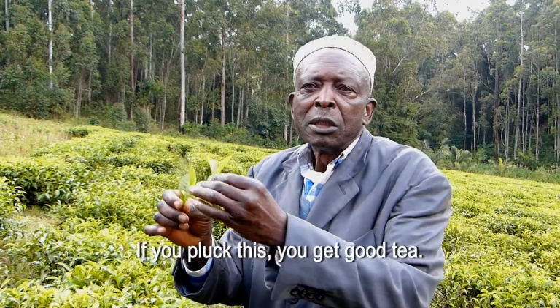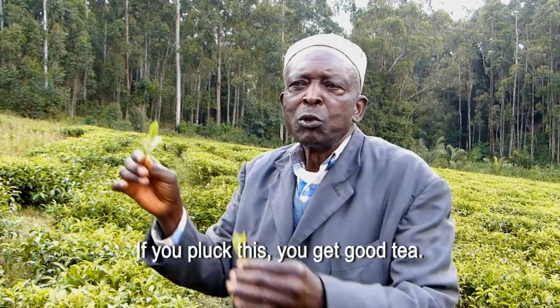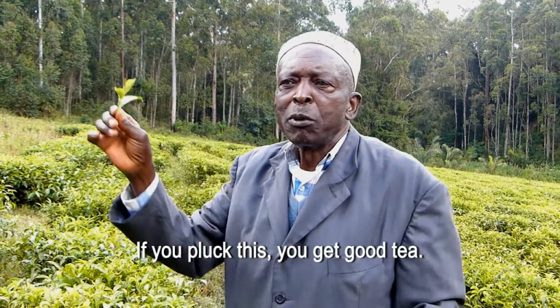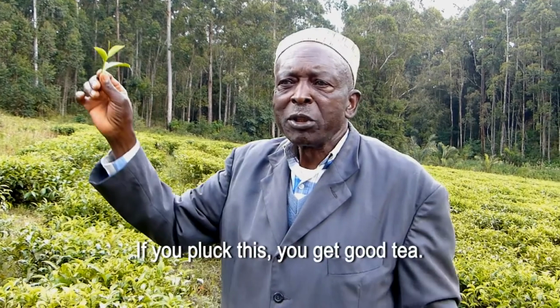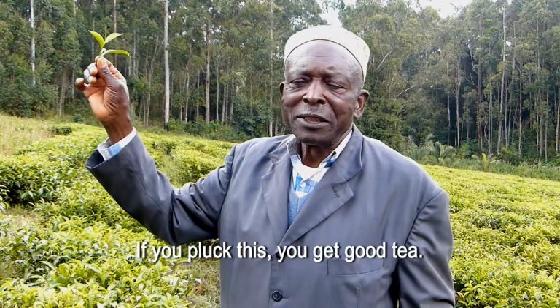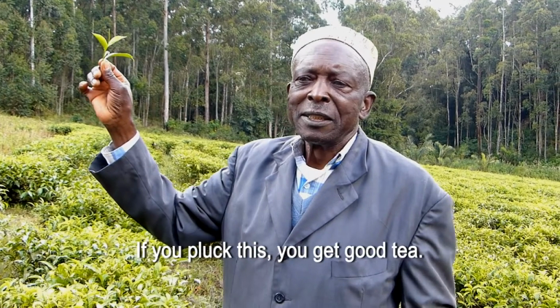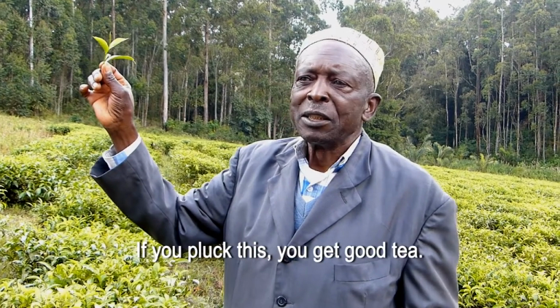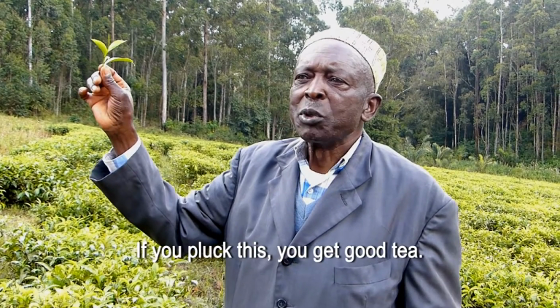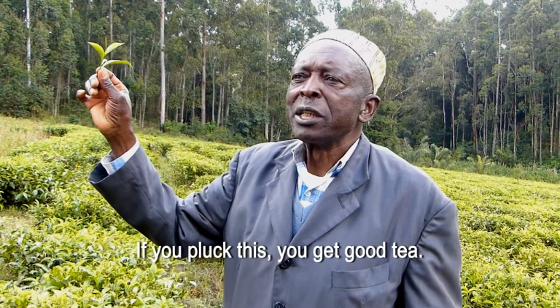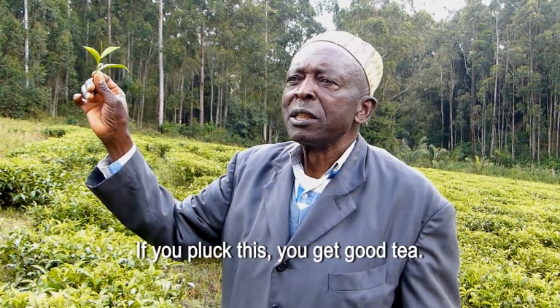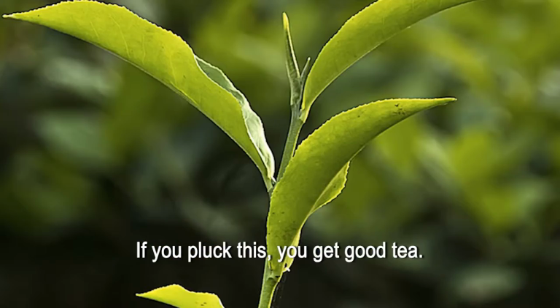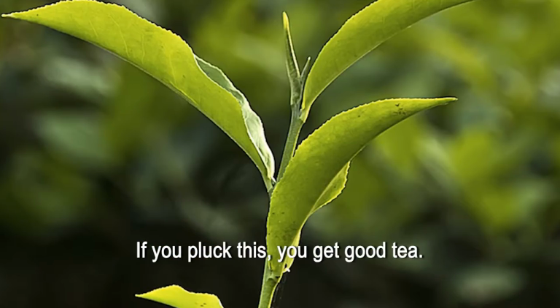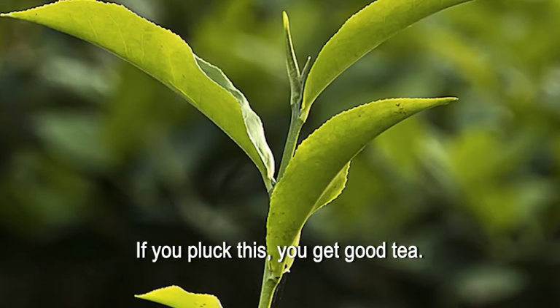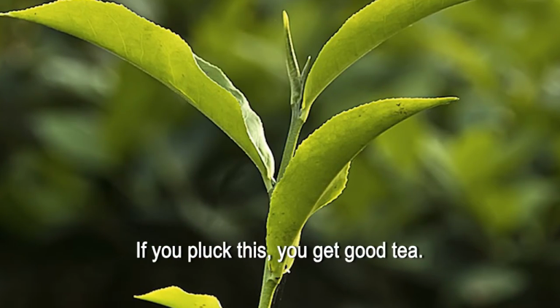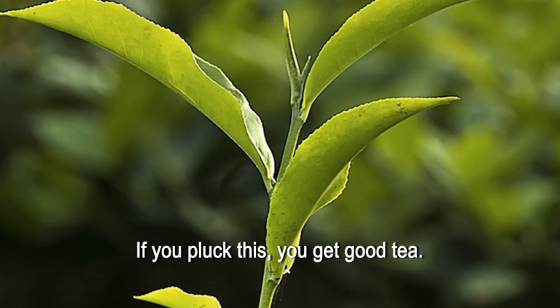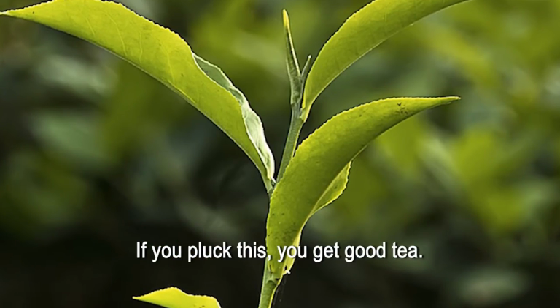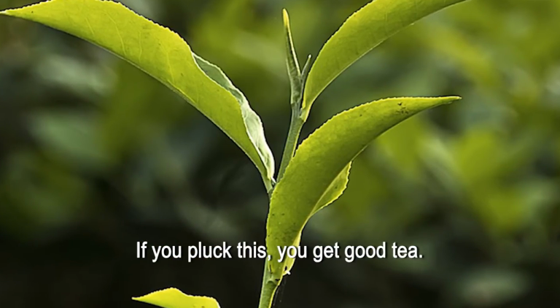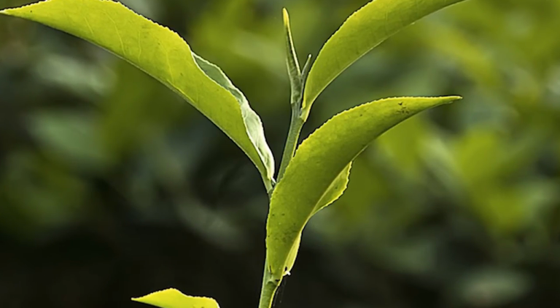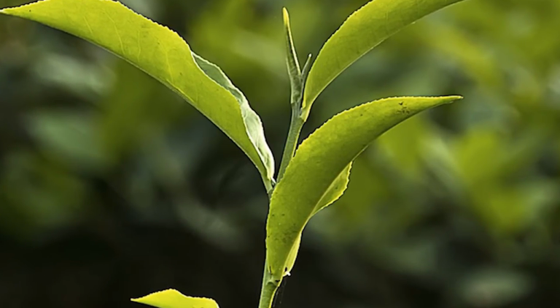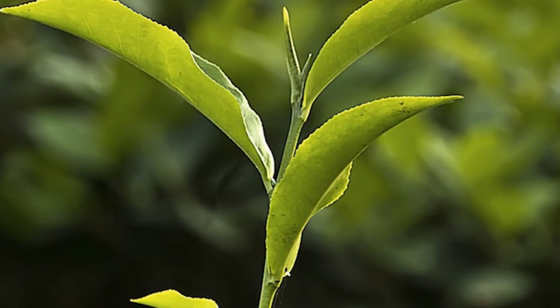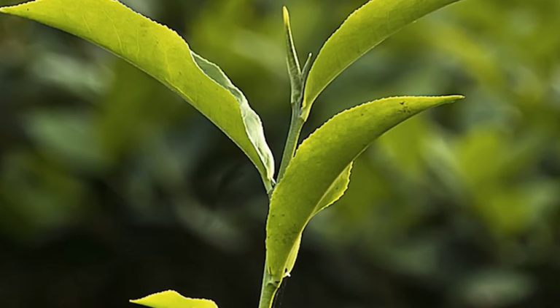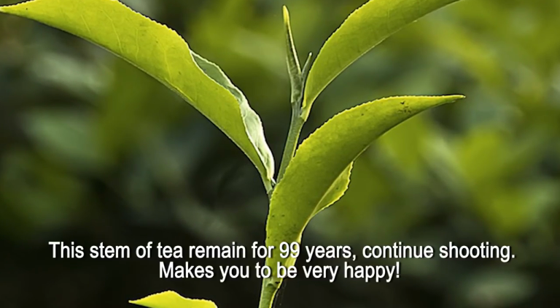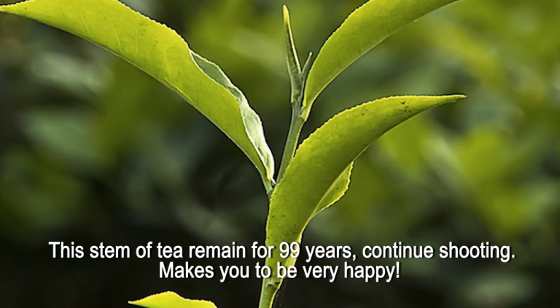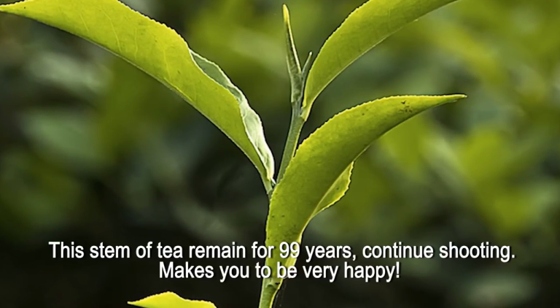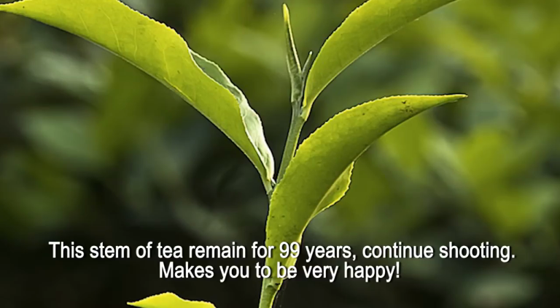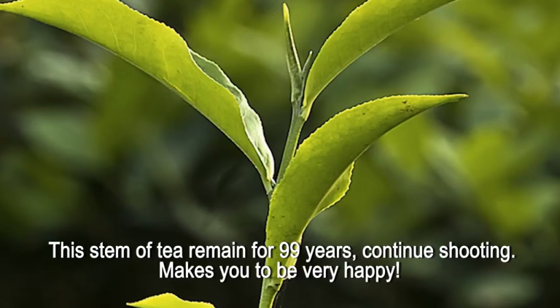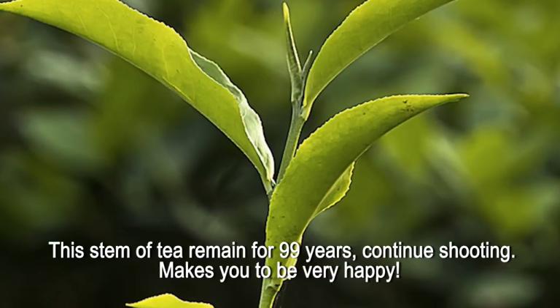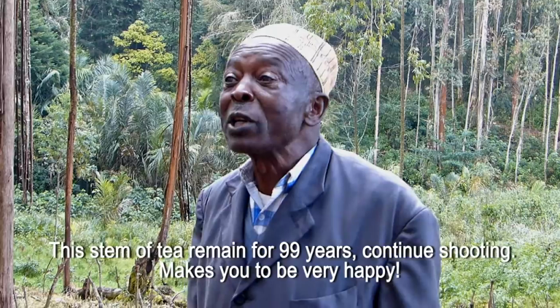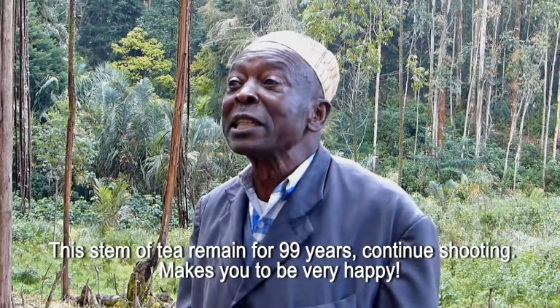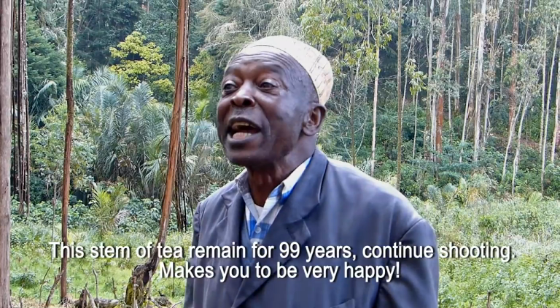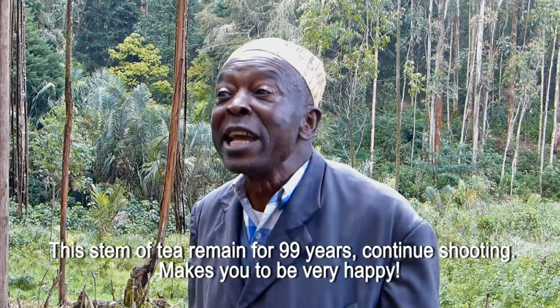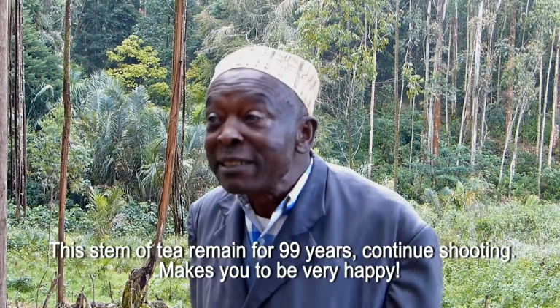You plug this, you get good tea. This stem of tea can remain for 99 years.